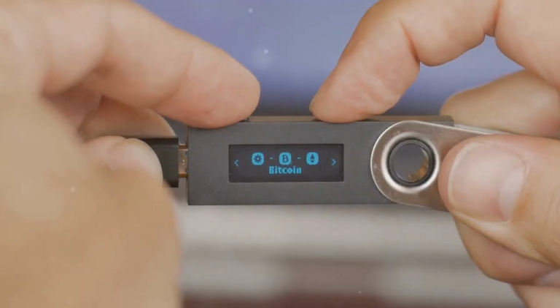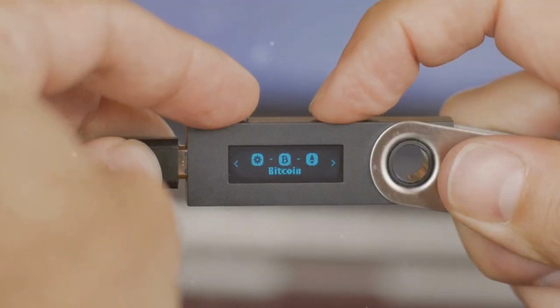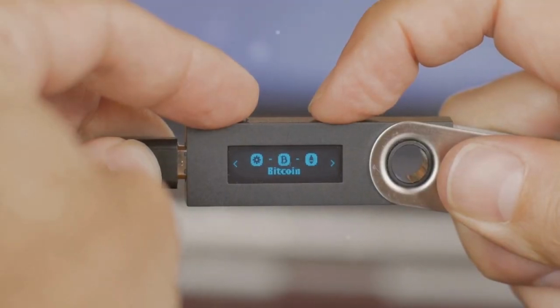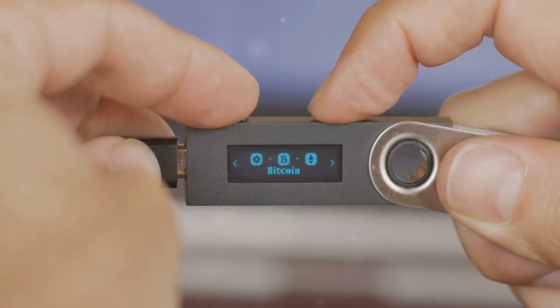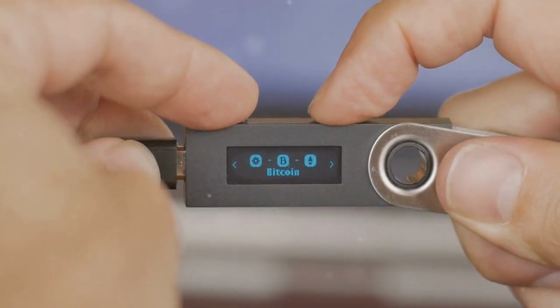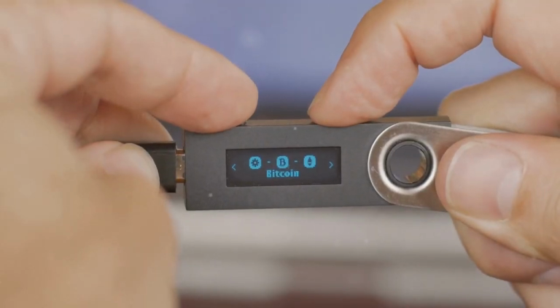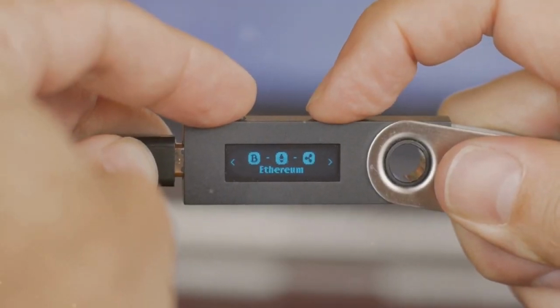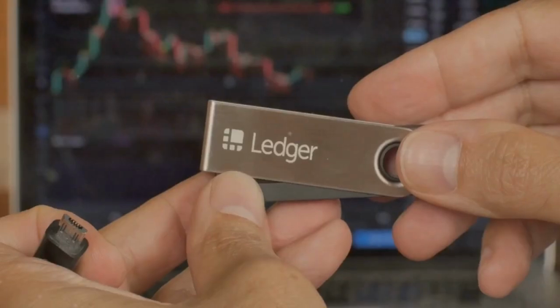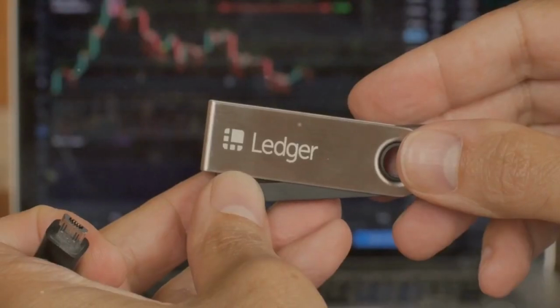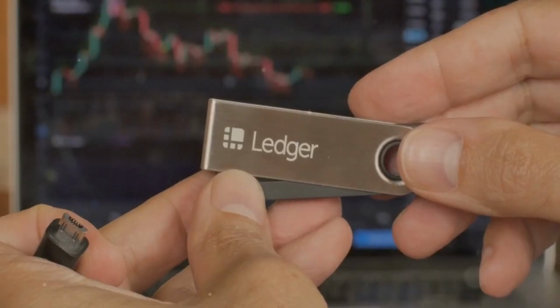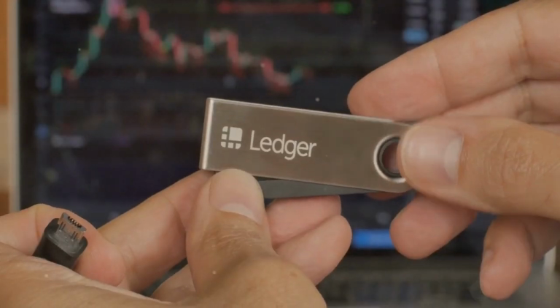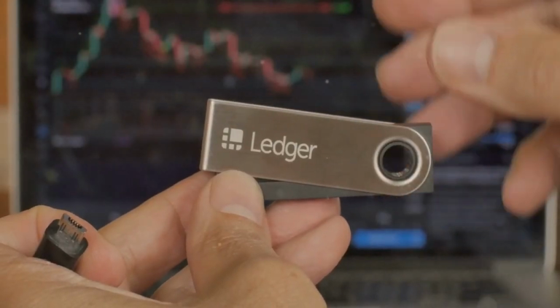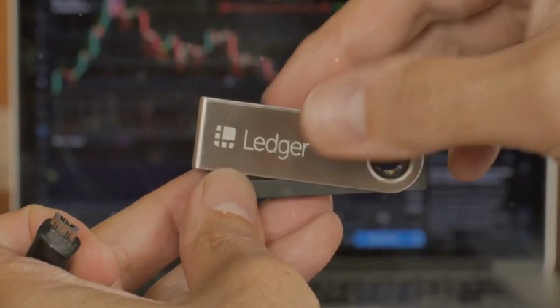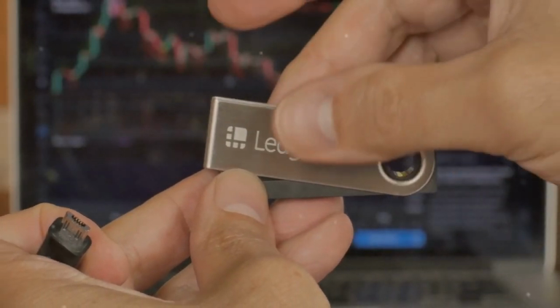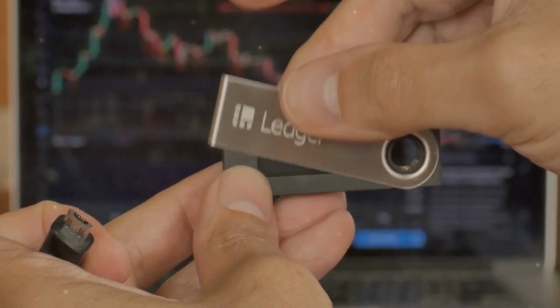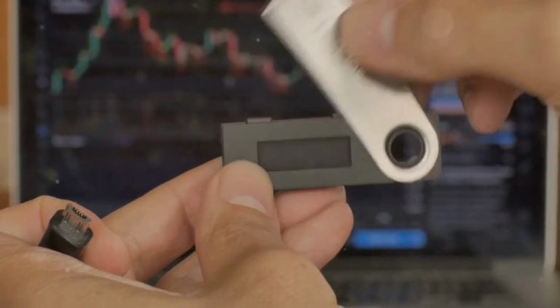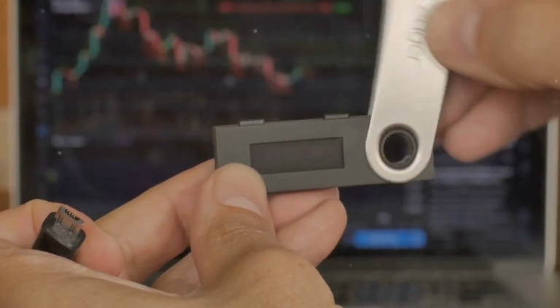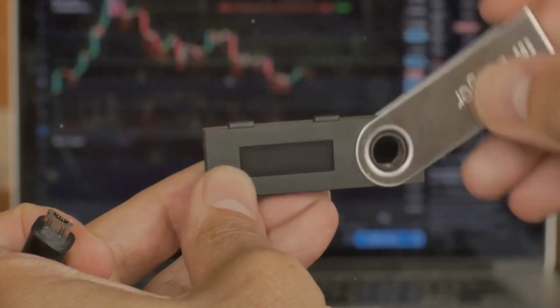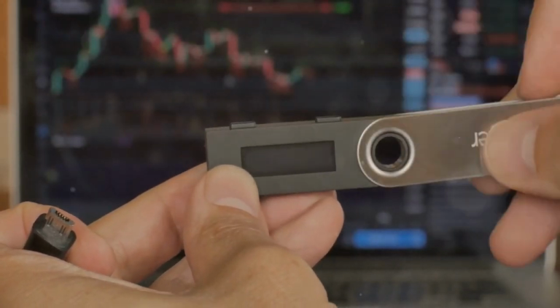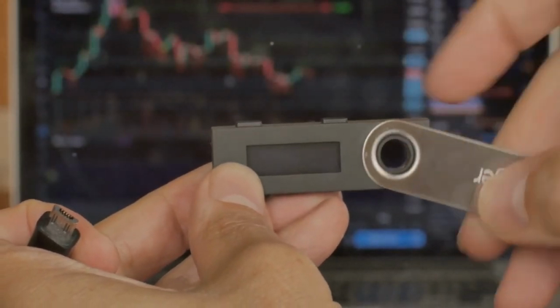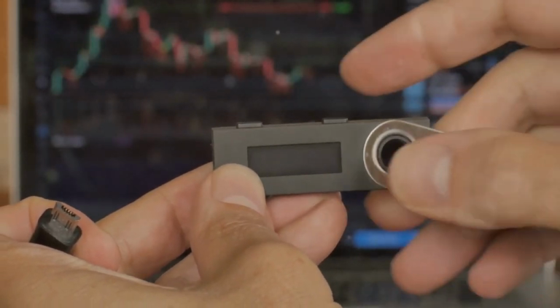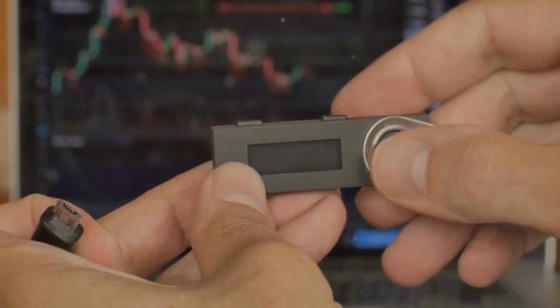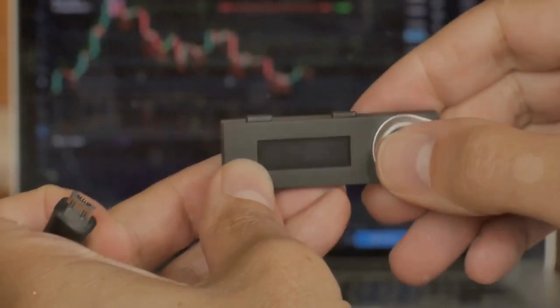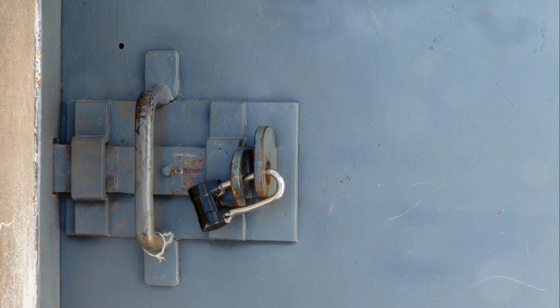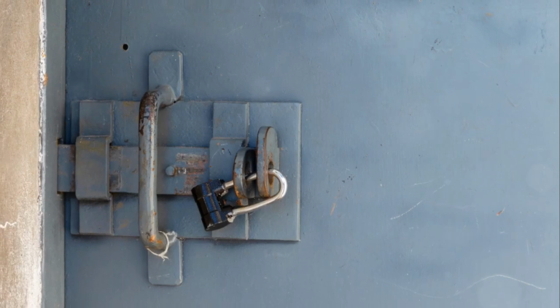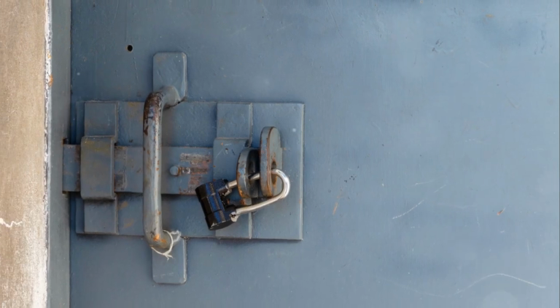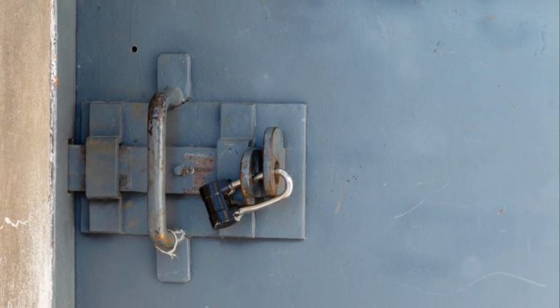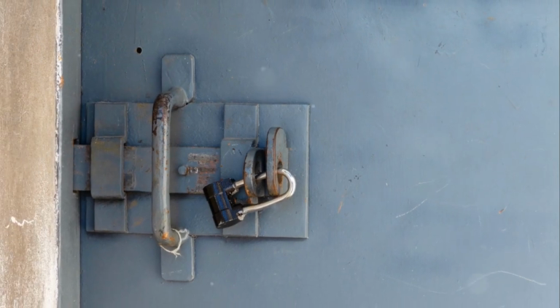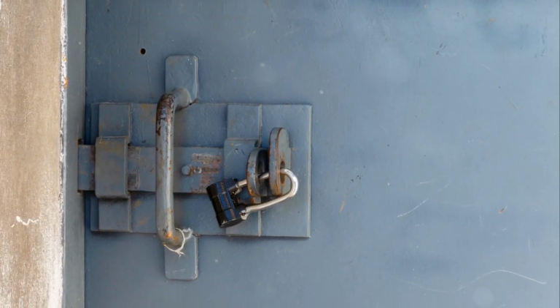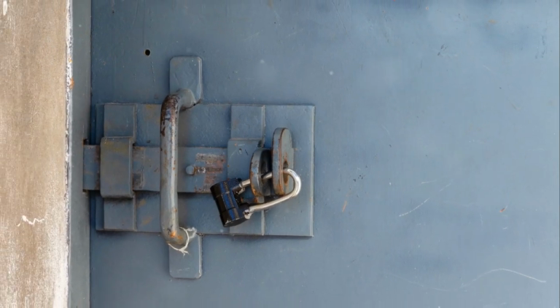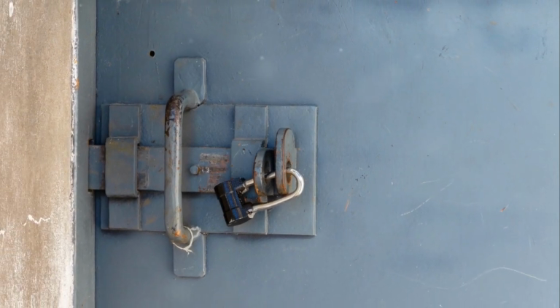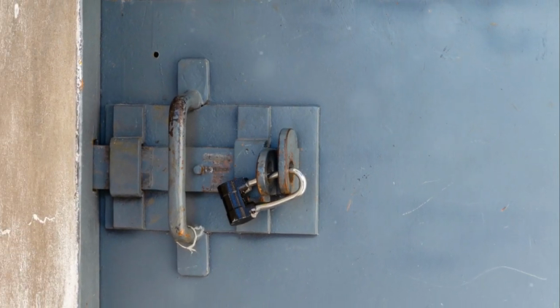Number four, Trezor Model T — another hardware wallet praised for its advanced security features. It's like having a fortress for your crypto.